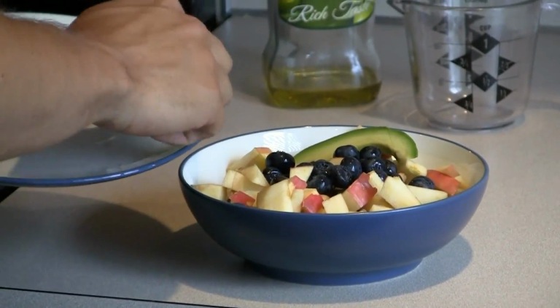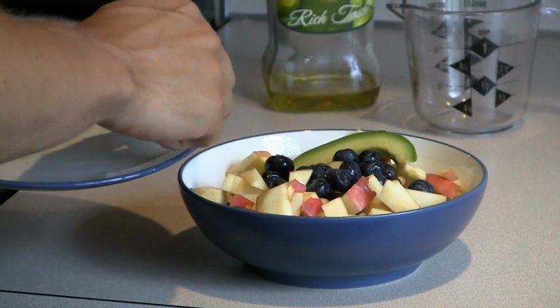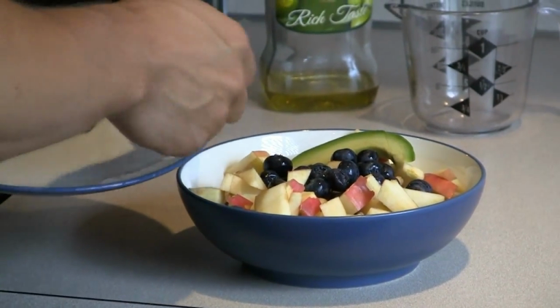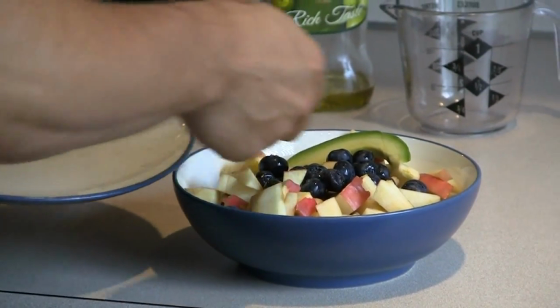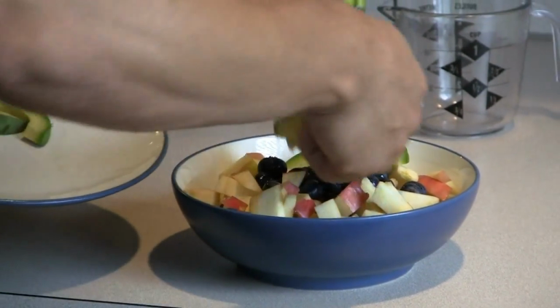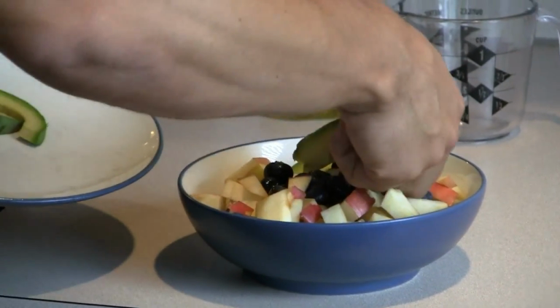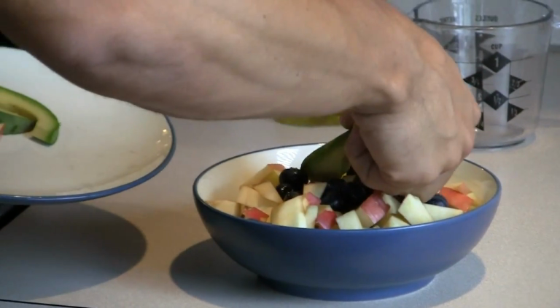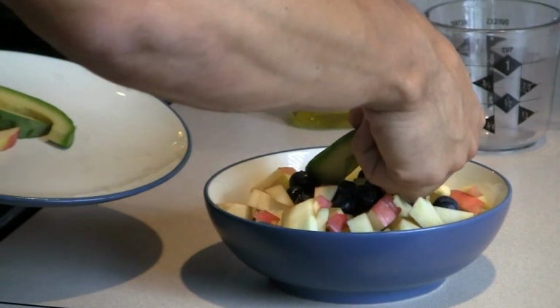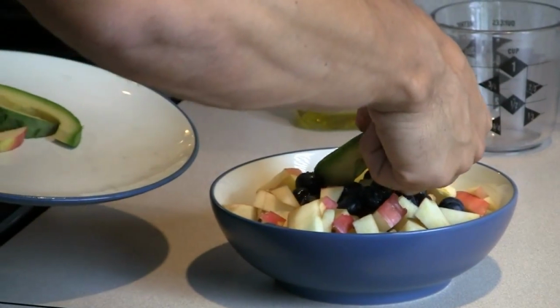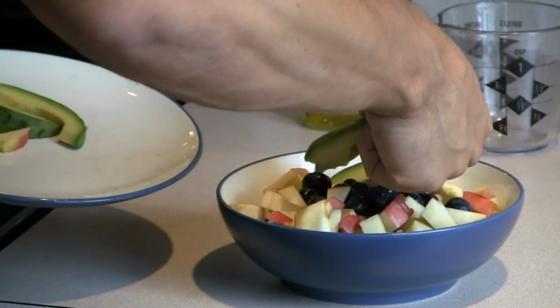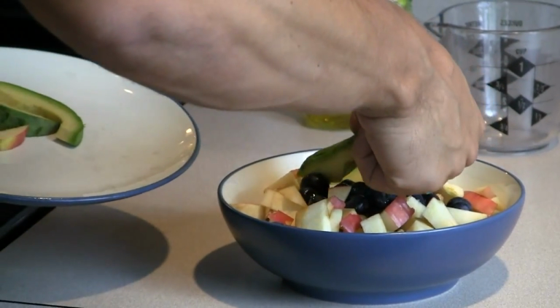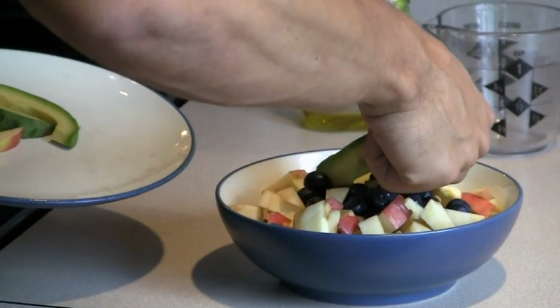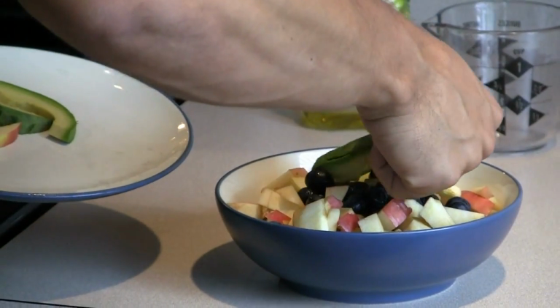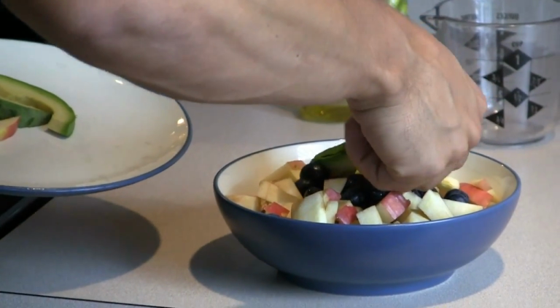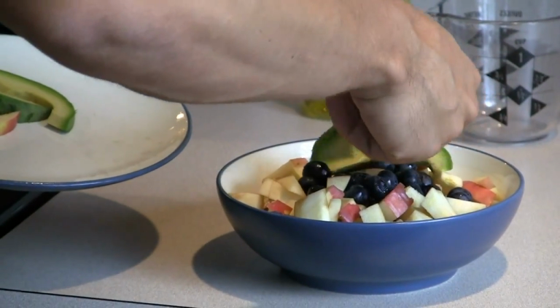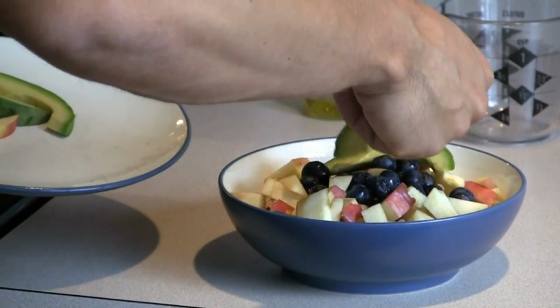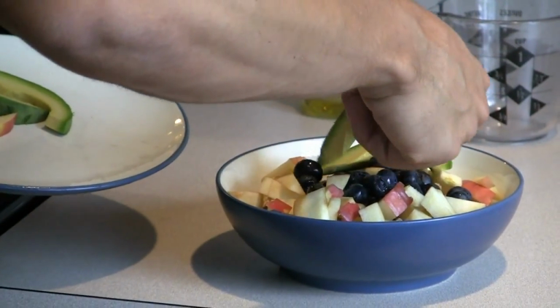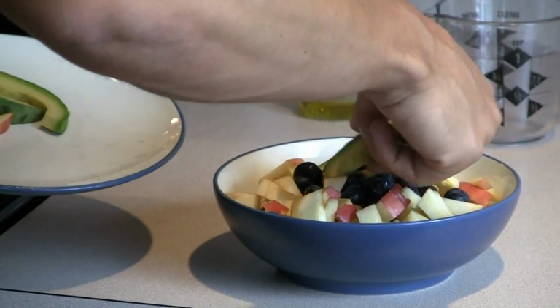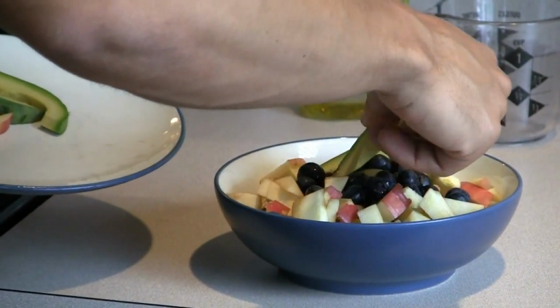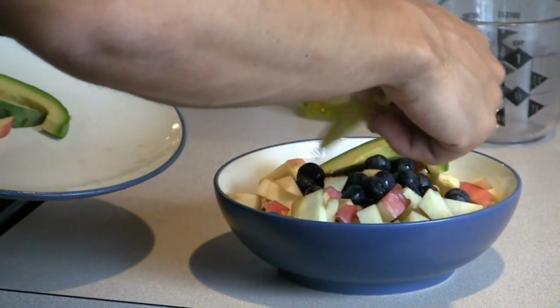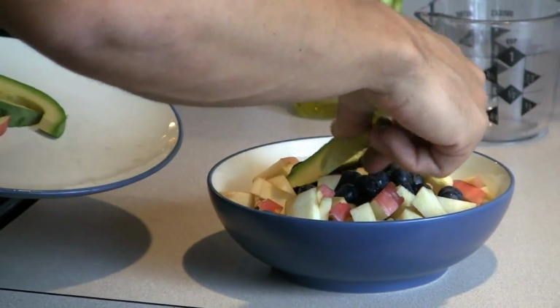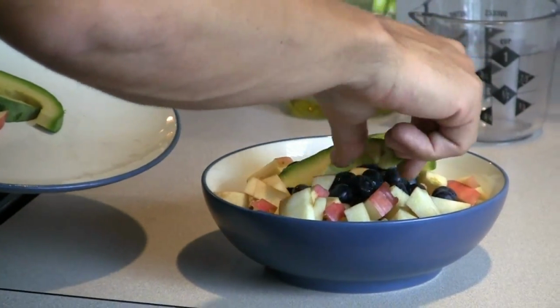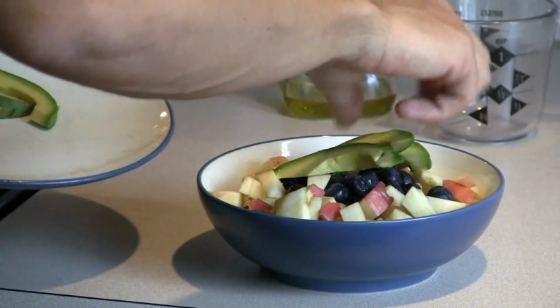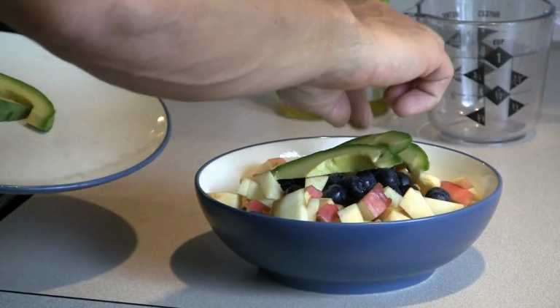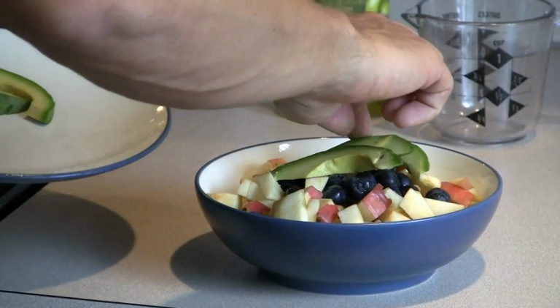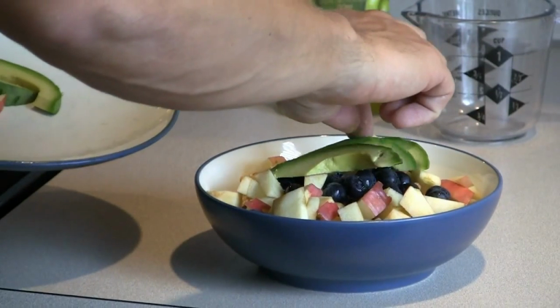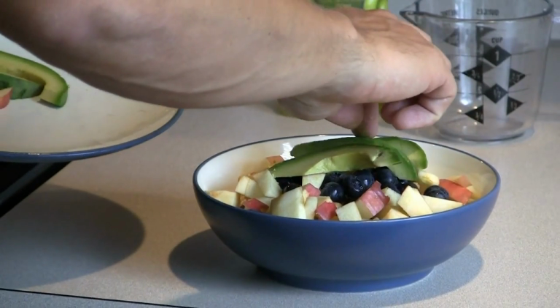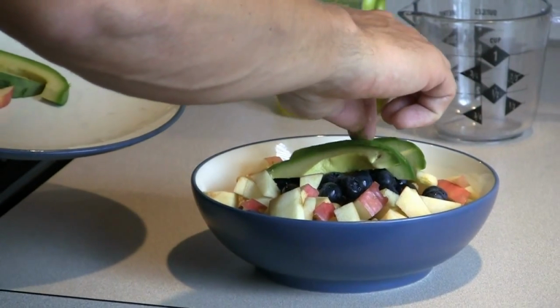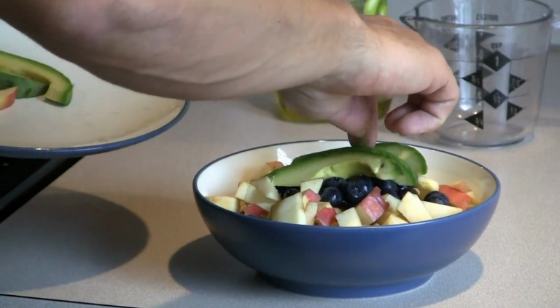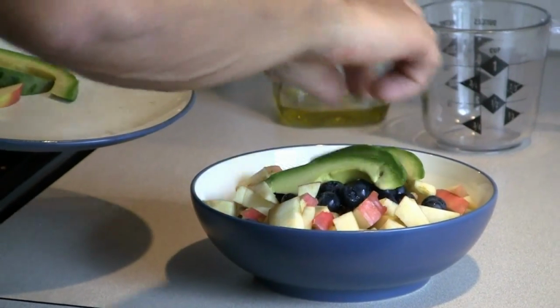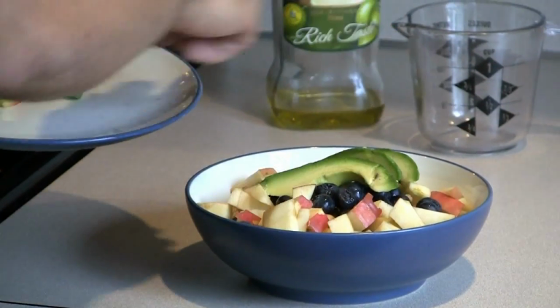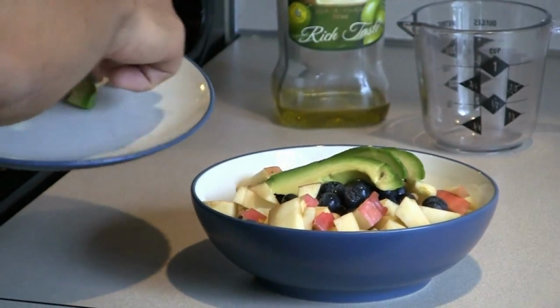The final piece is just some avocado — some sliced avocado. Use about a half to a third of an avocado and just put that right on top over the tuna cup.